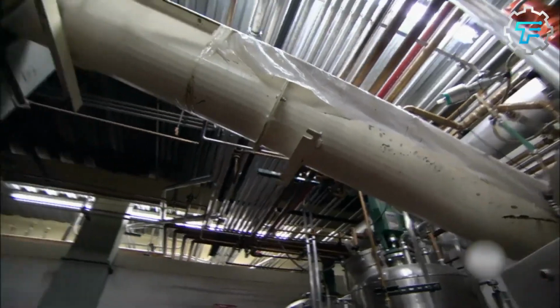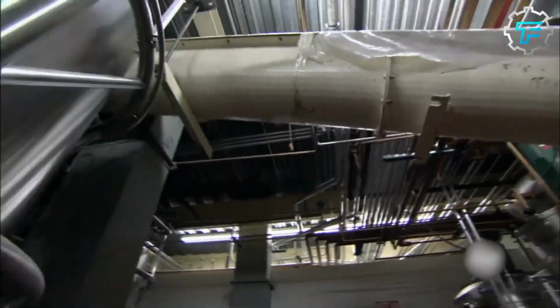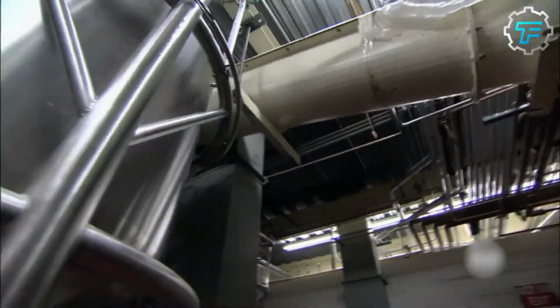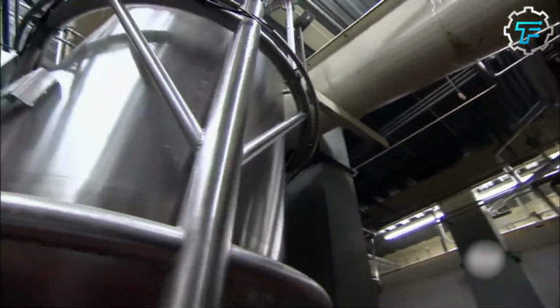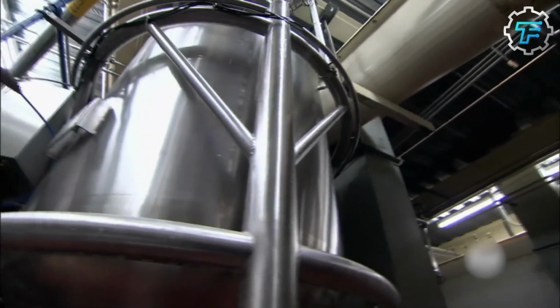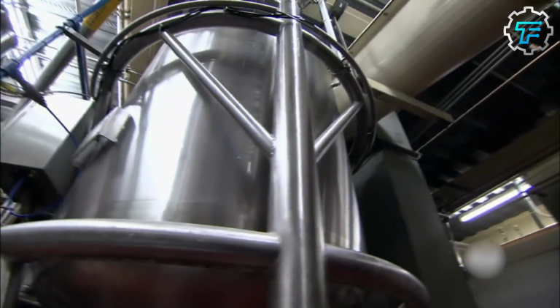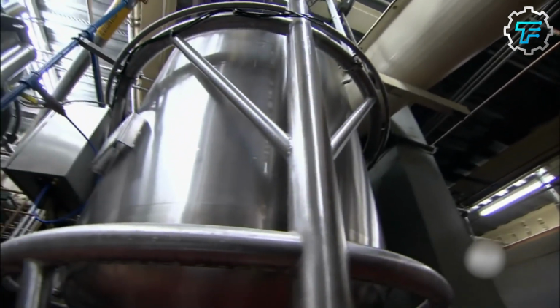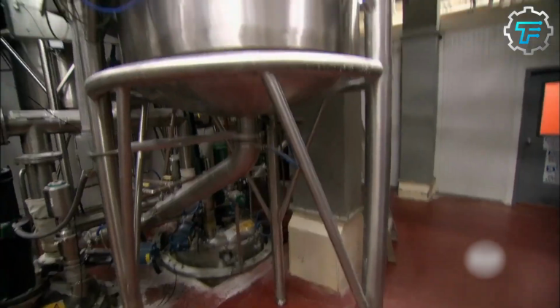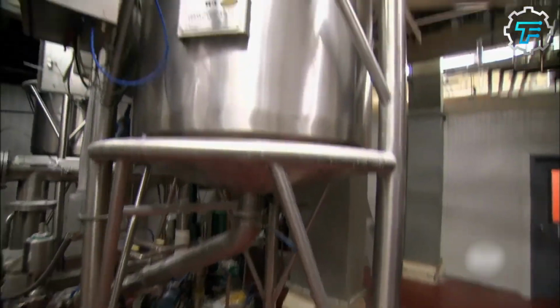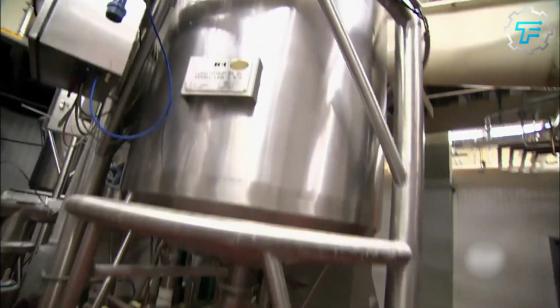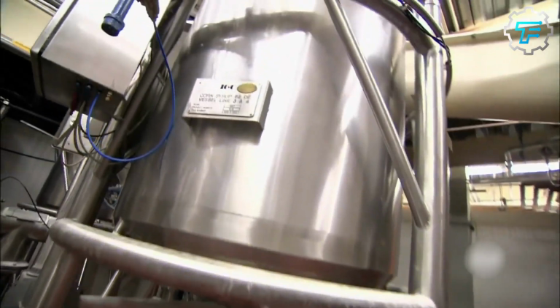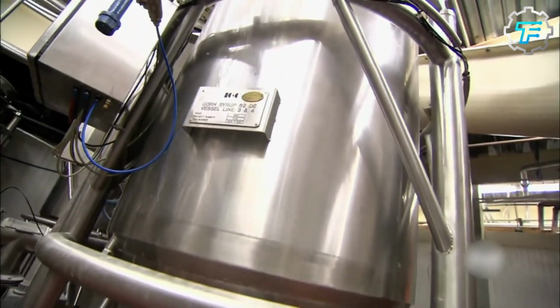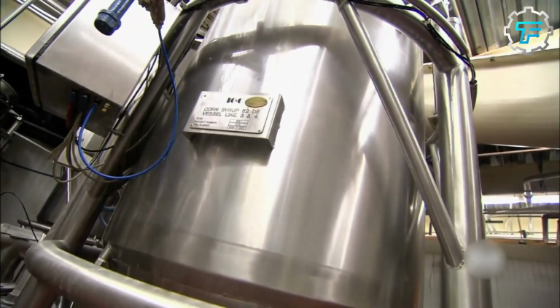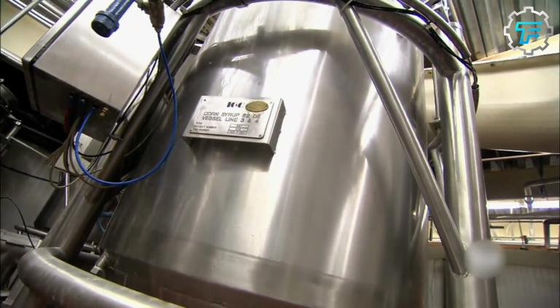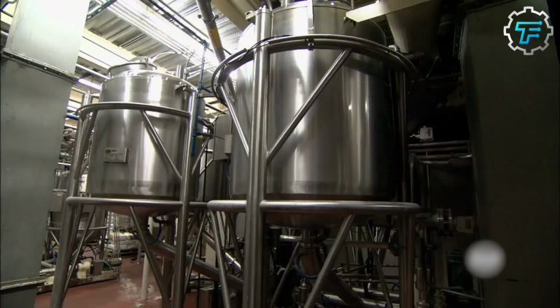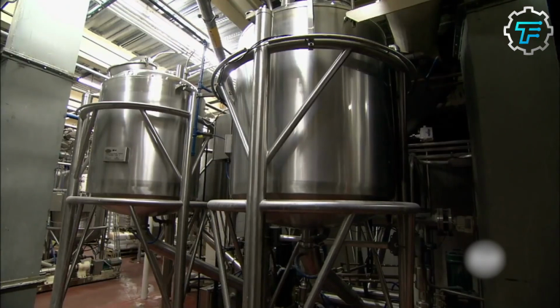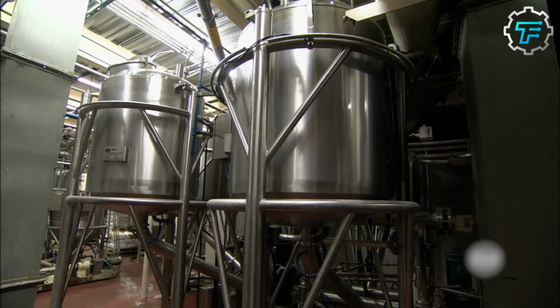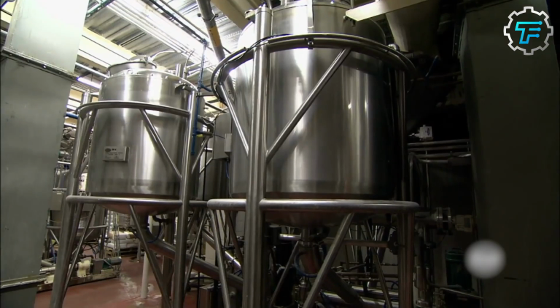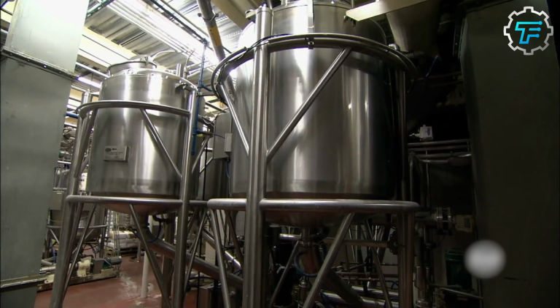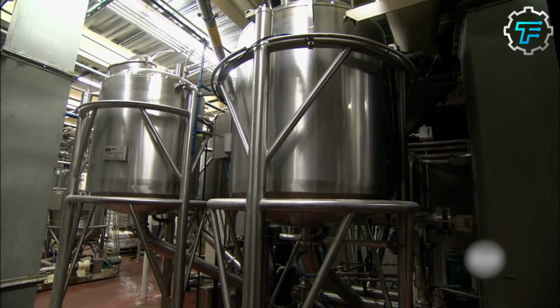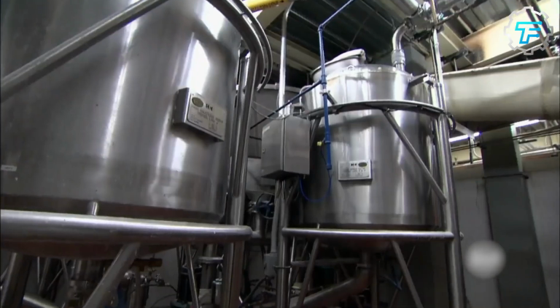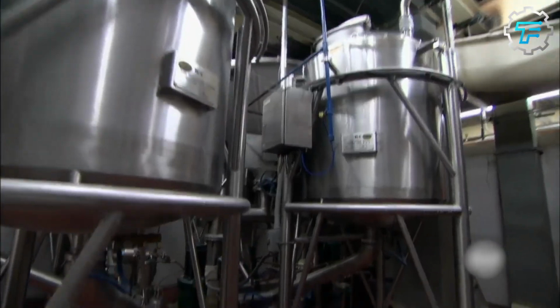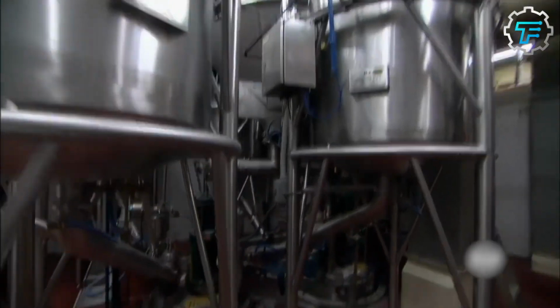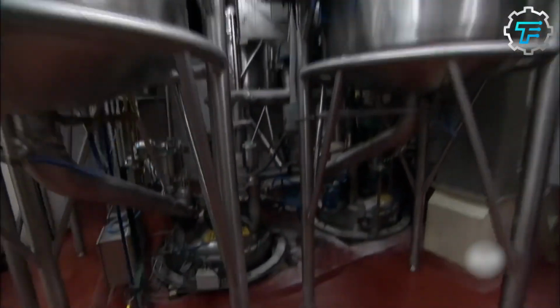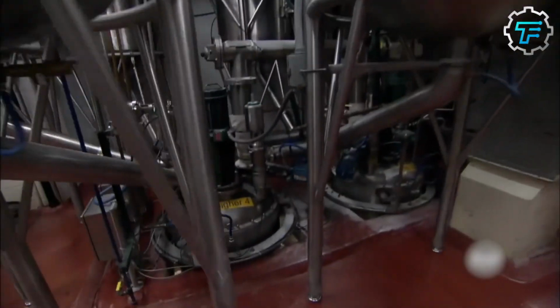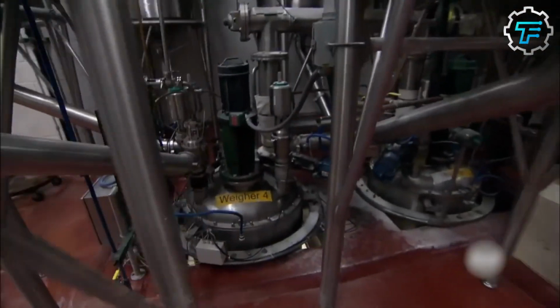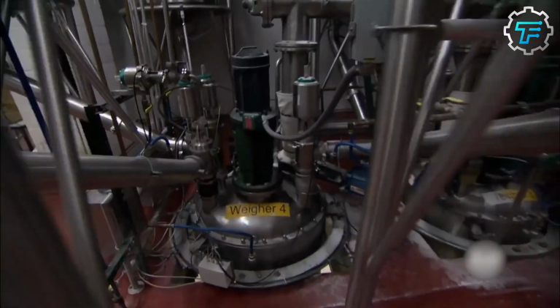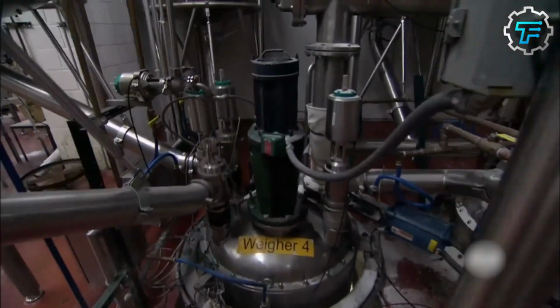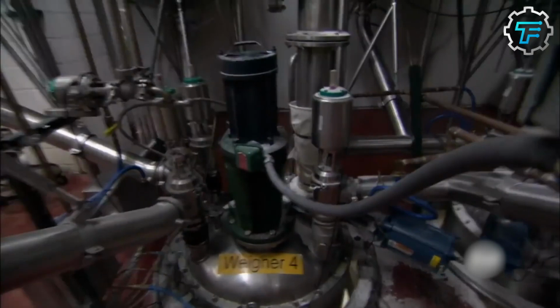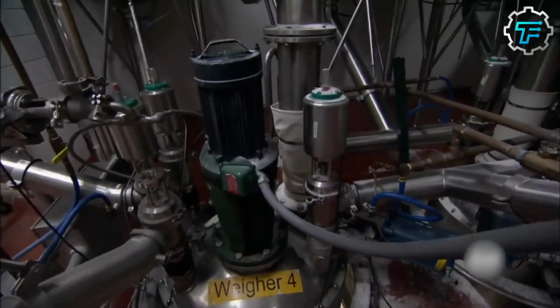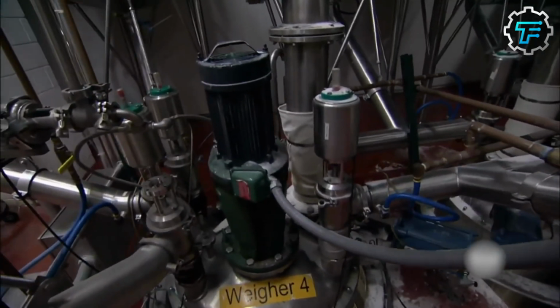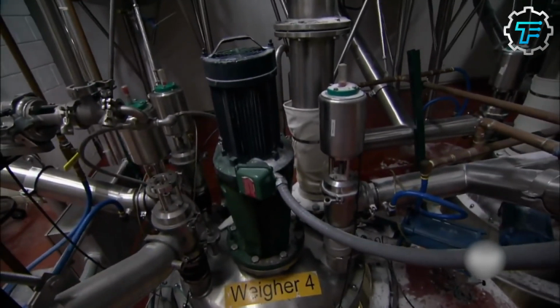At a high temperature, gelatin turns liquid, allowing the mixture to flow easily while the heat pasteurizes it.